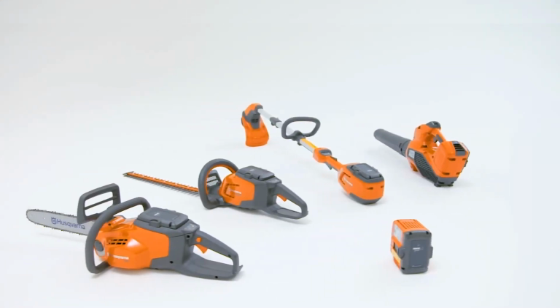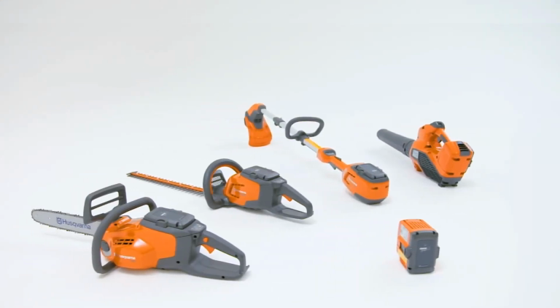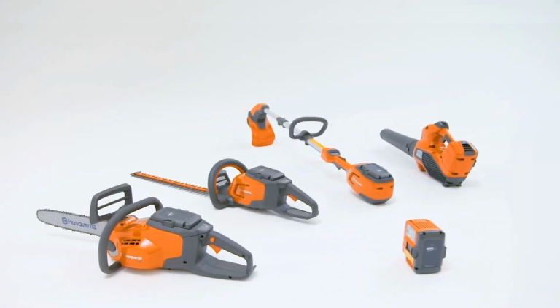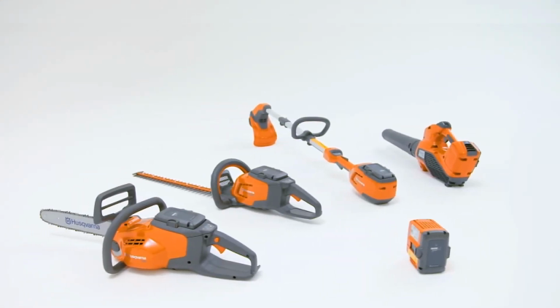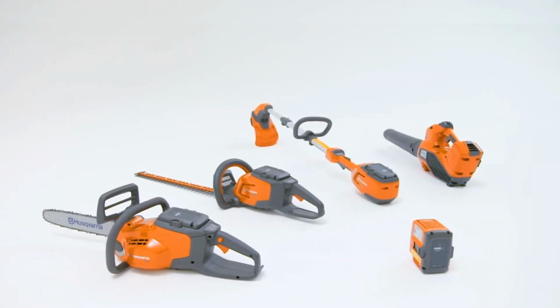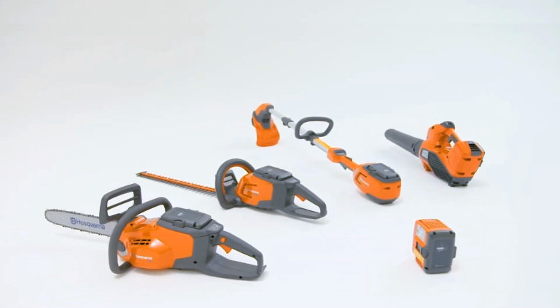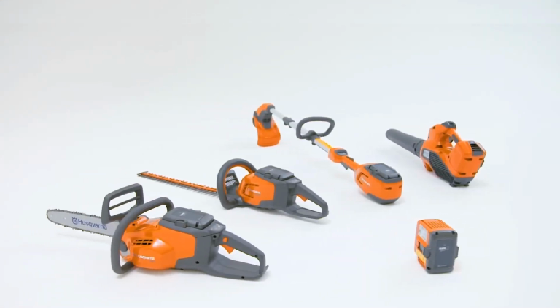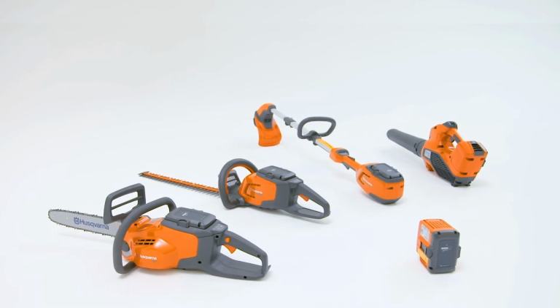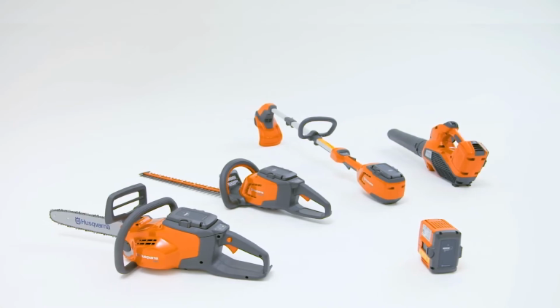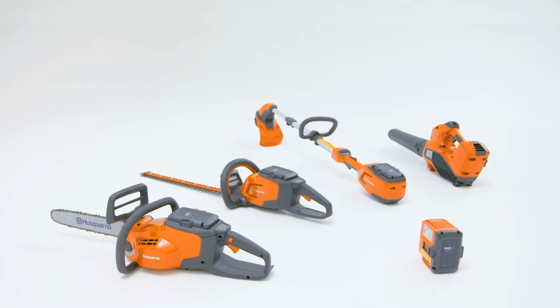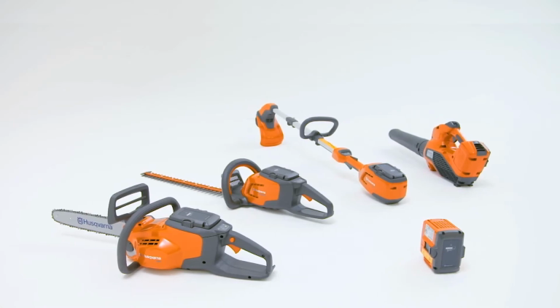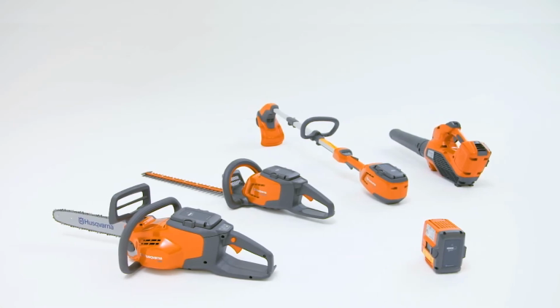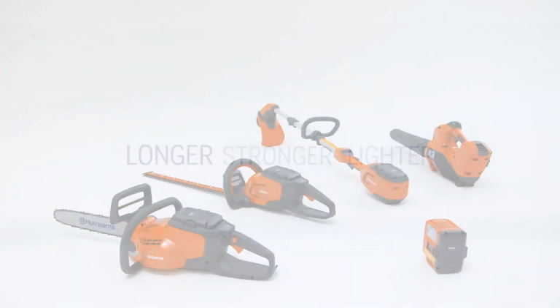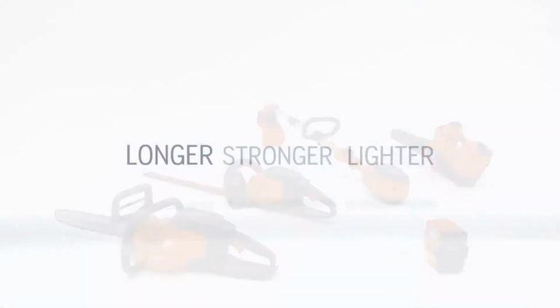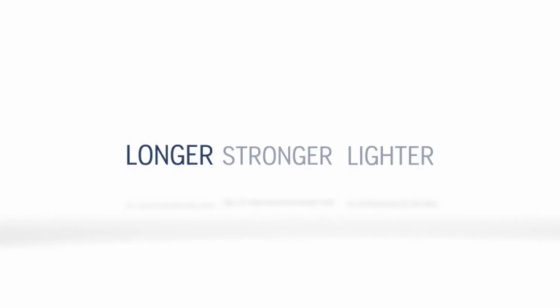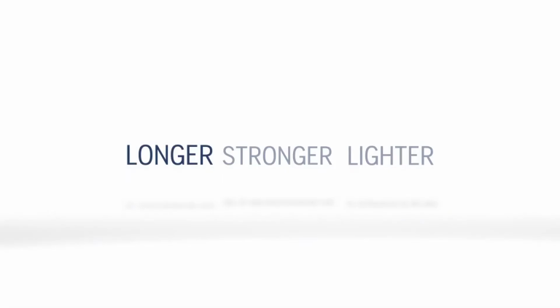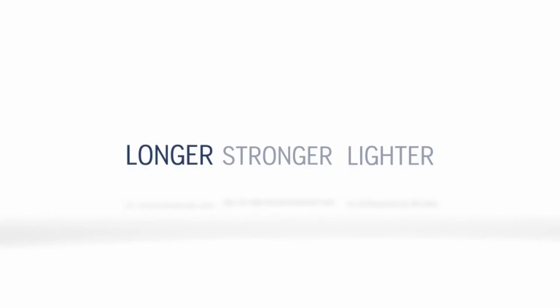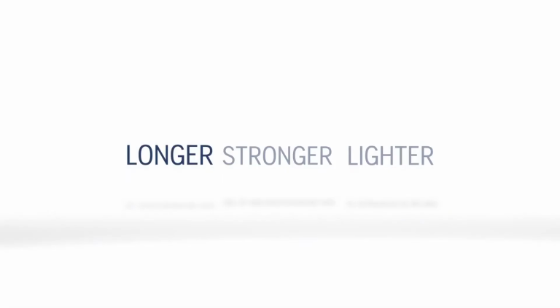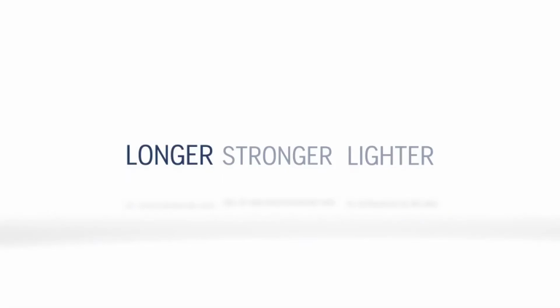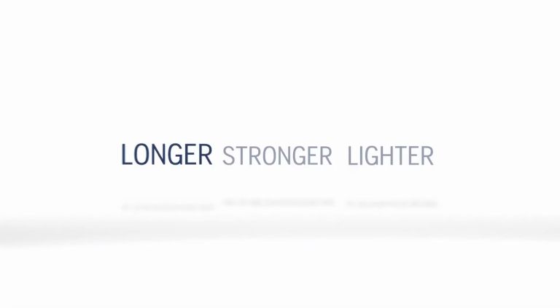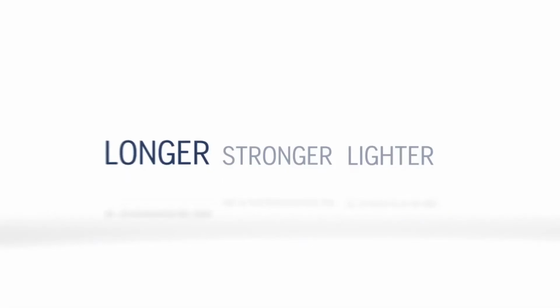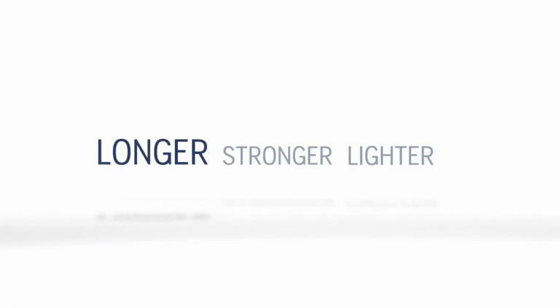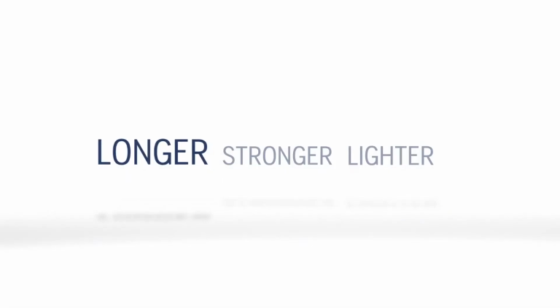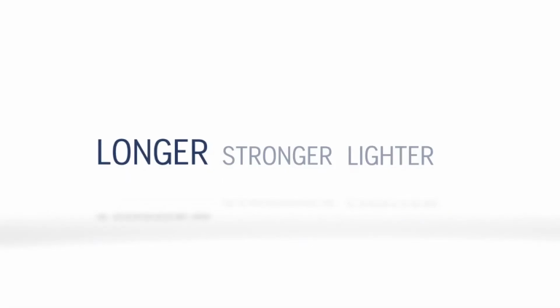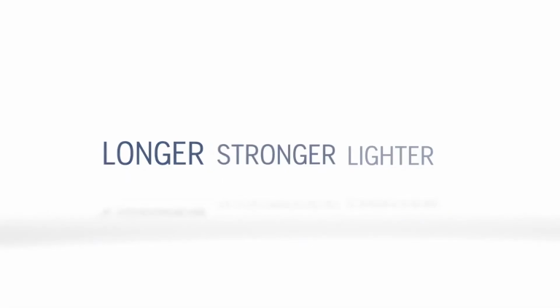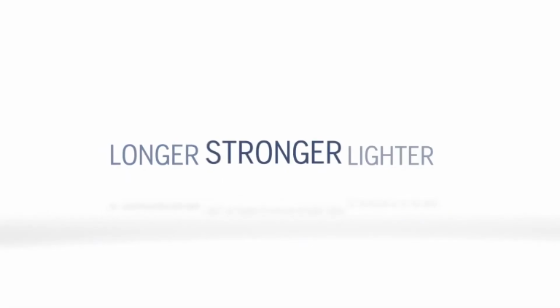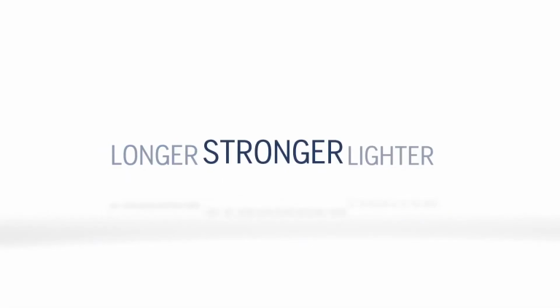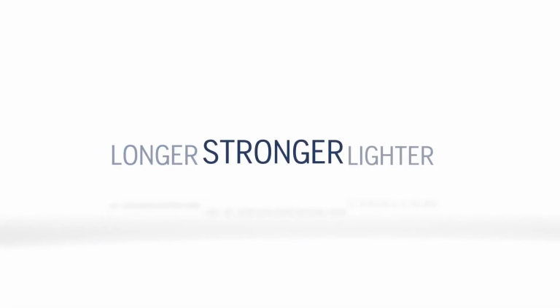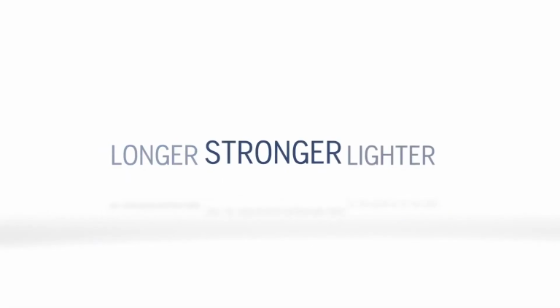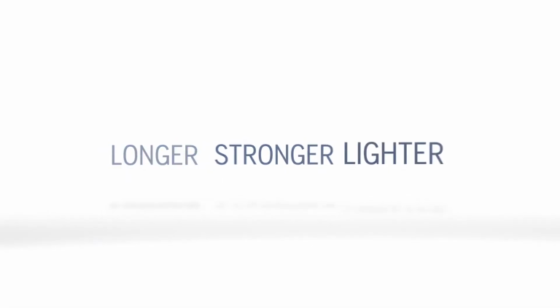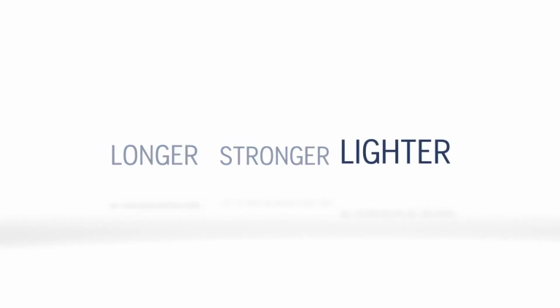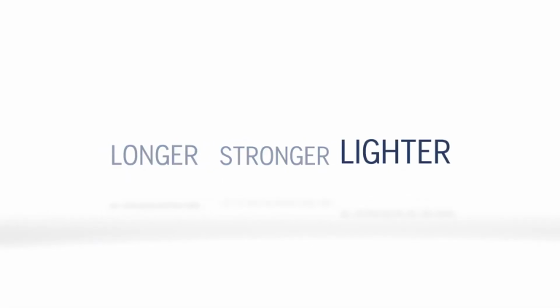In short, Husqvarna battery products run longer, stronger, and lighter.